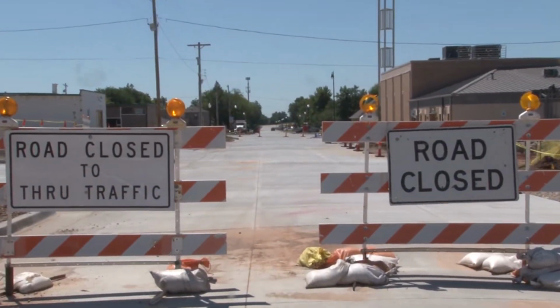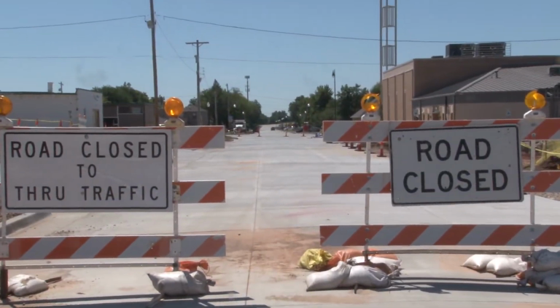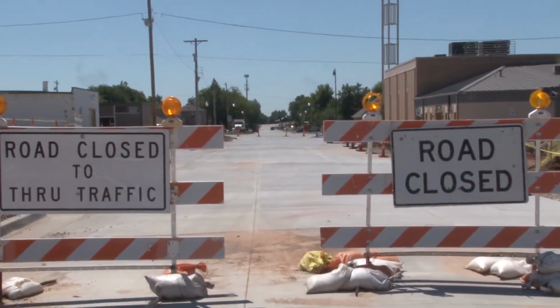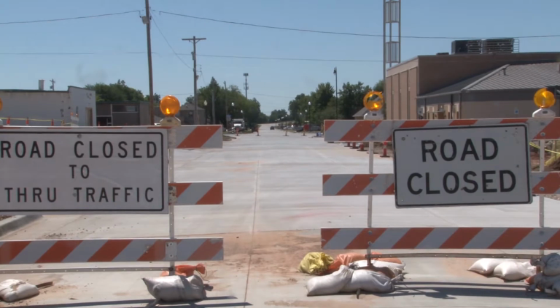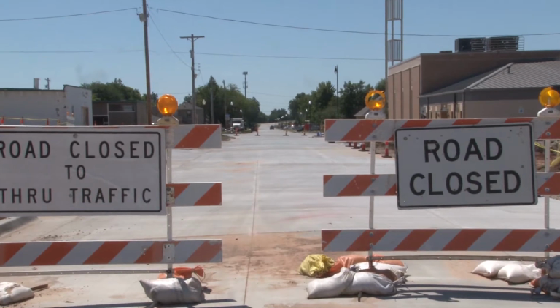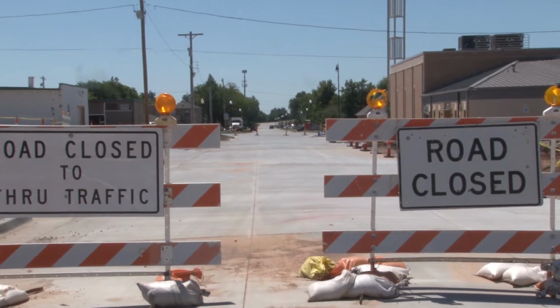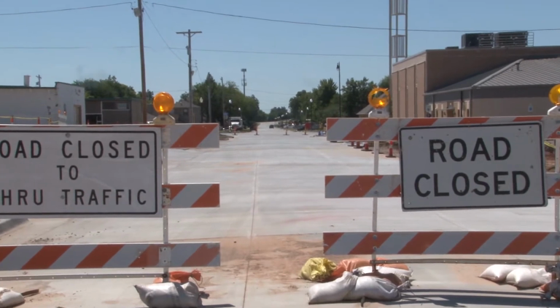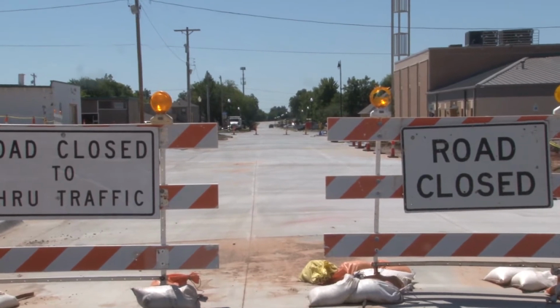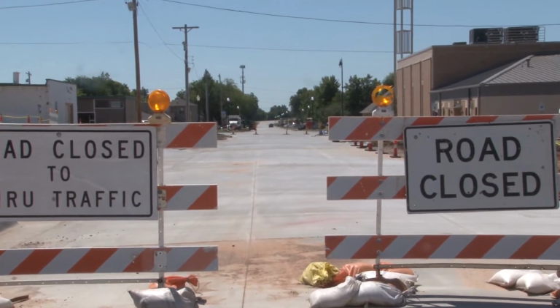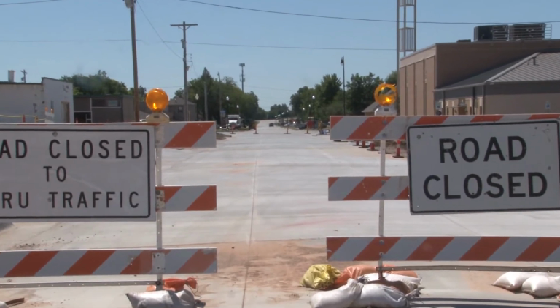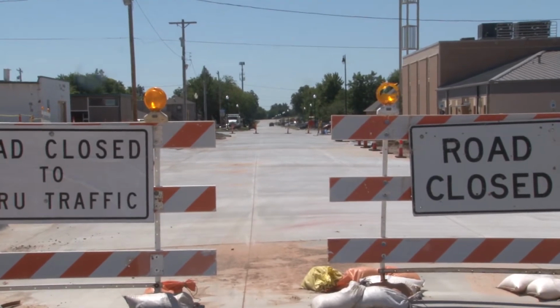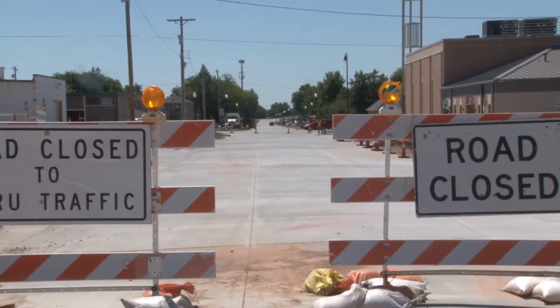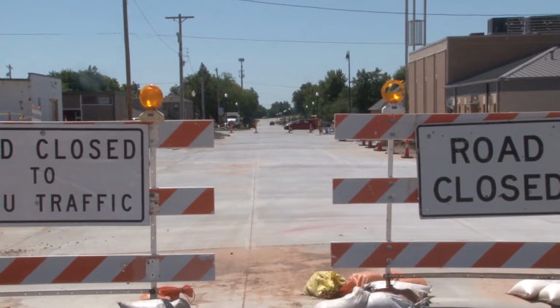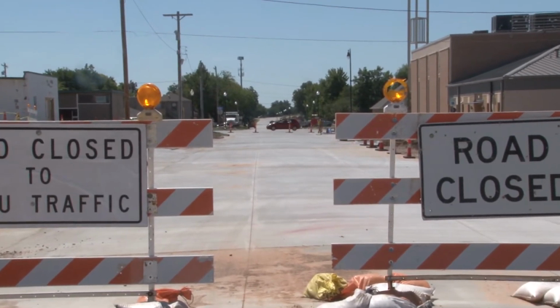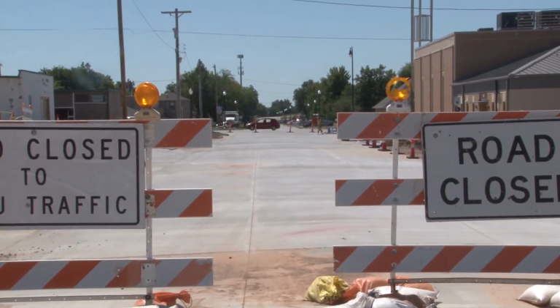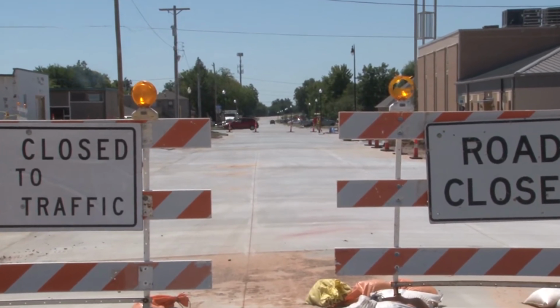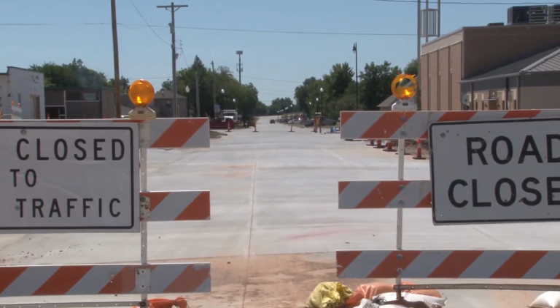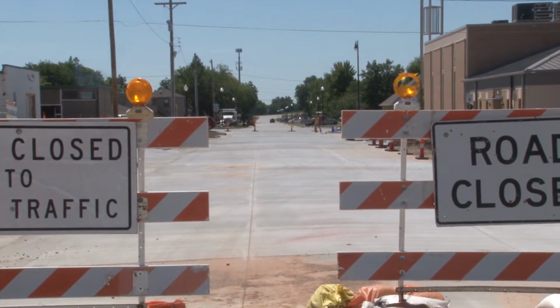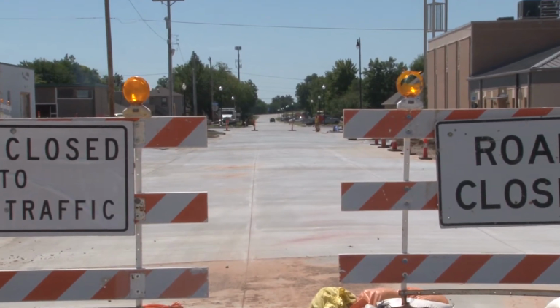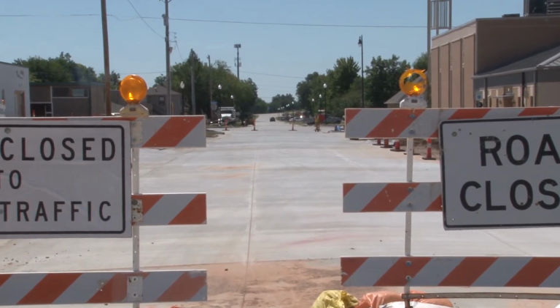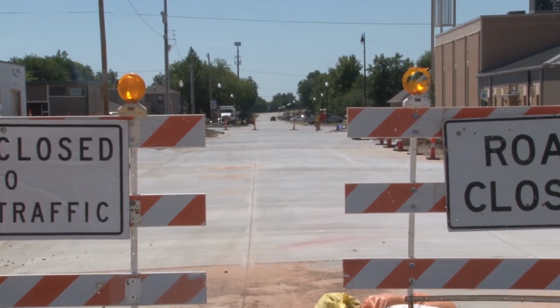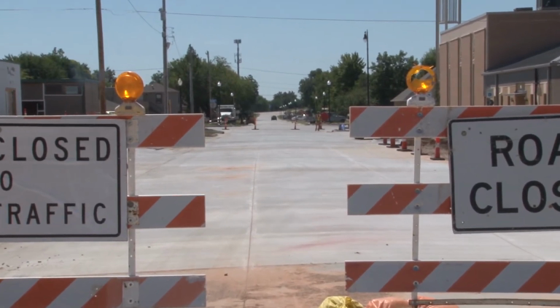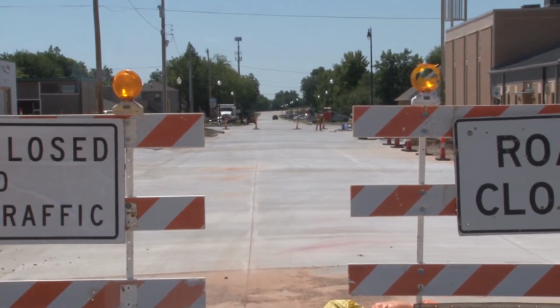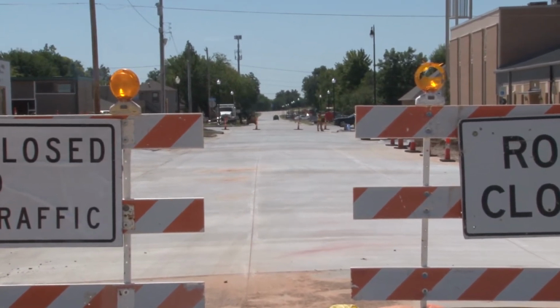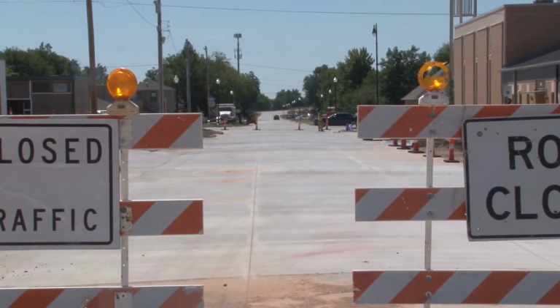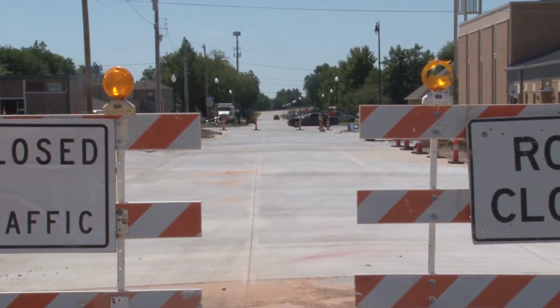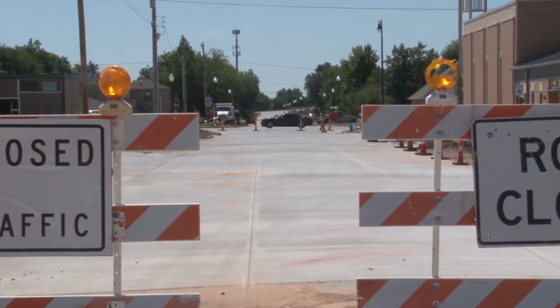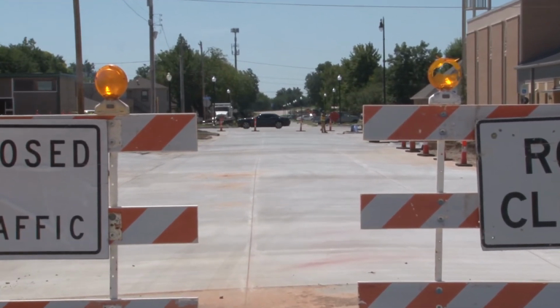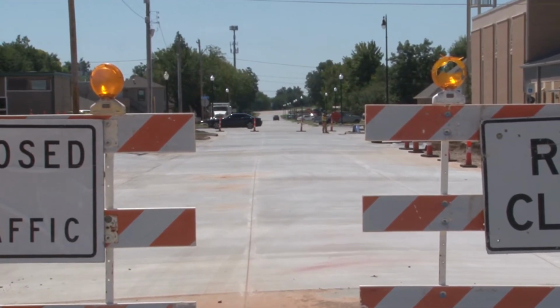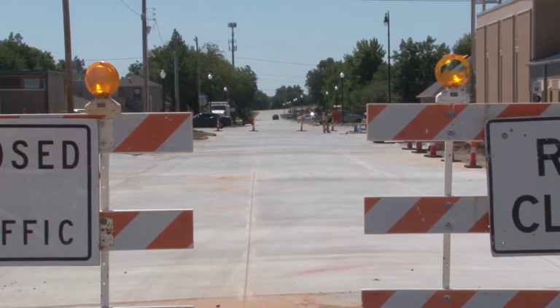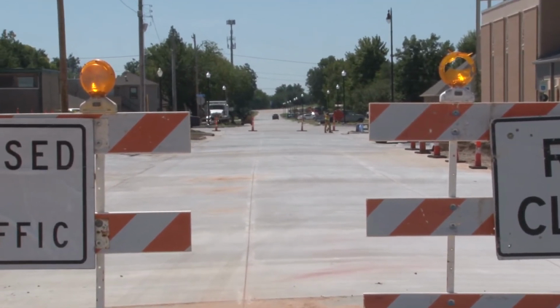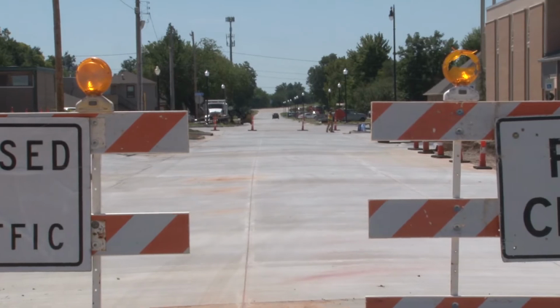Whiteman says construction is about 75% complete, with some sidewalks, street striping, landscaping, and street lights left to be finished. The project should be completed over the next couple of months.